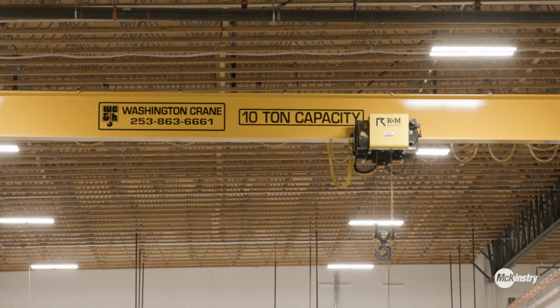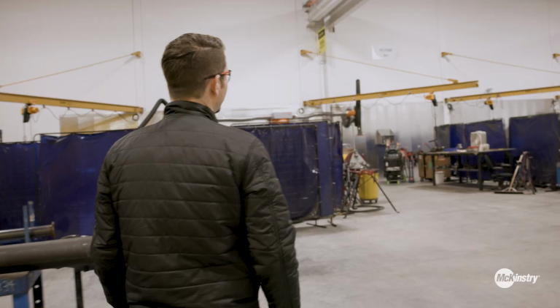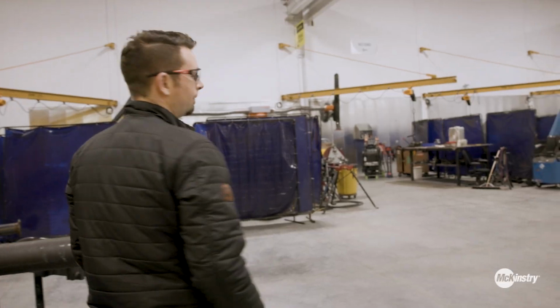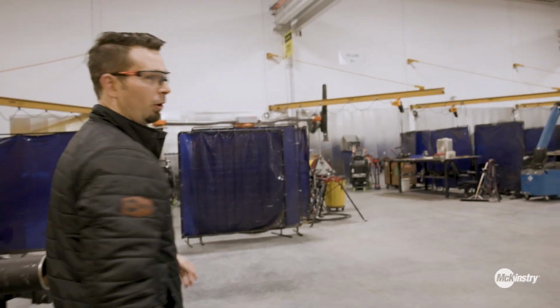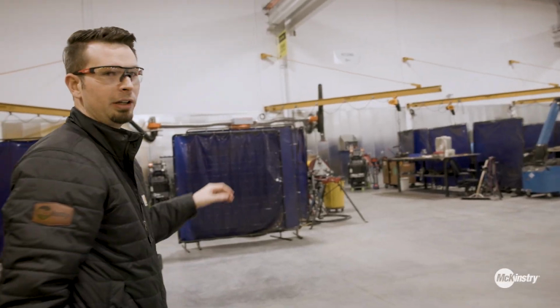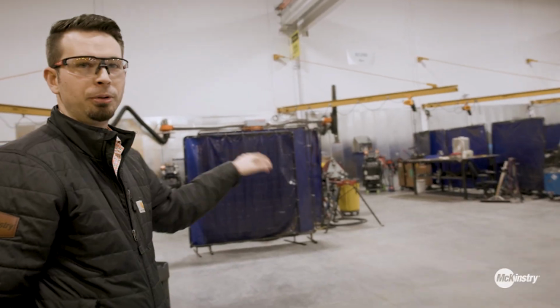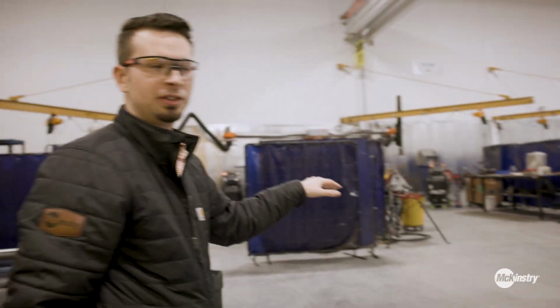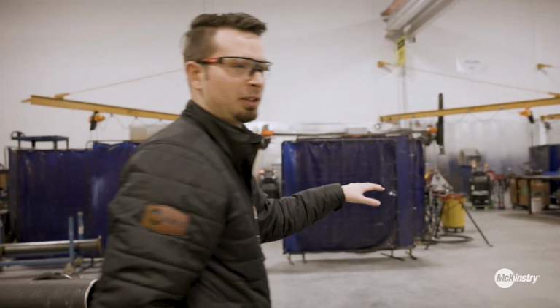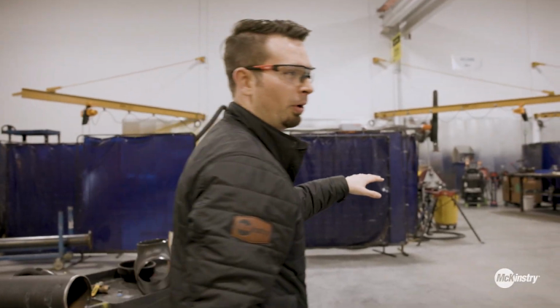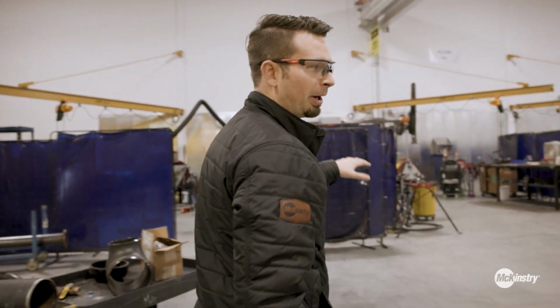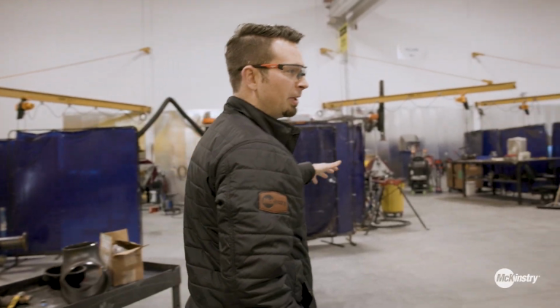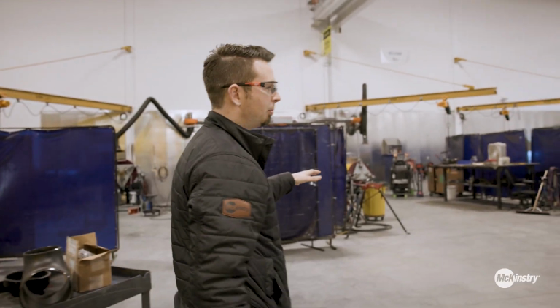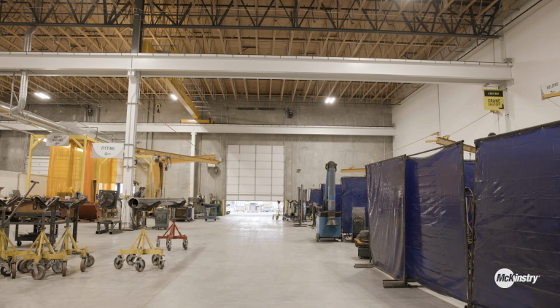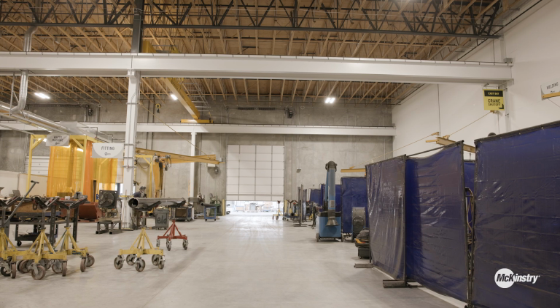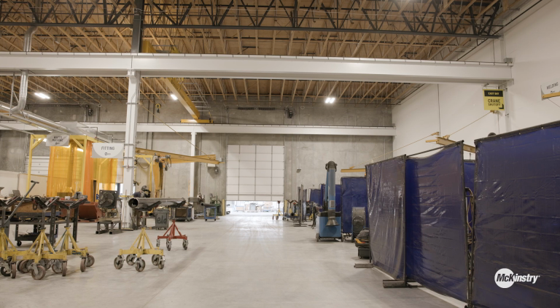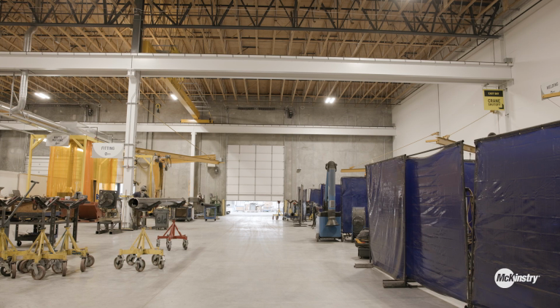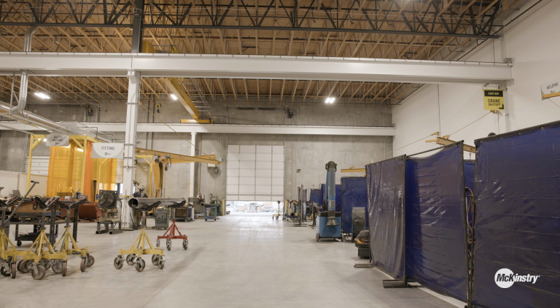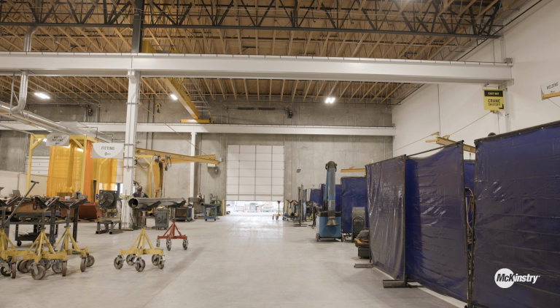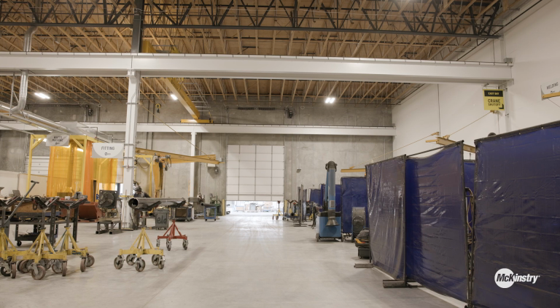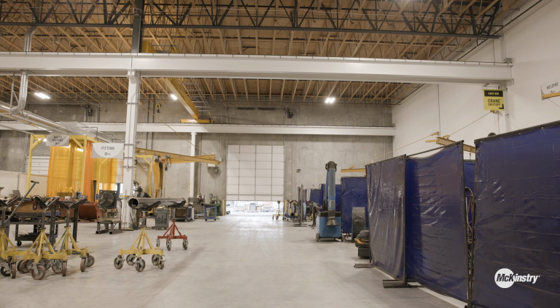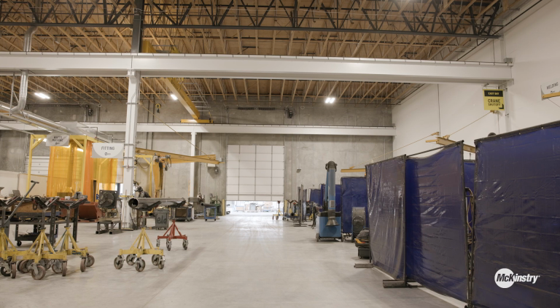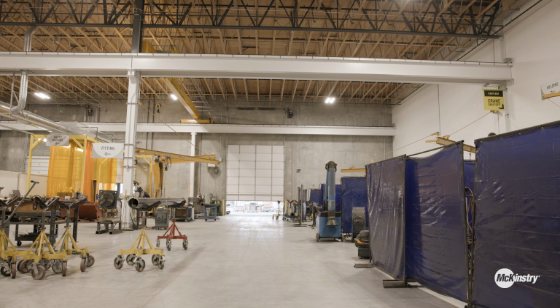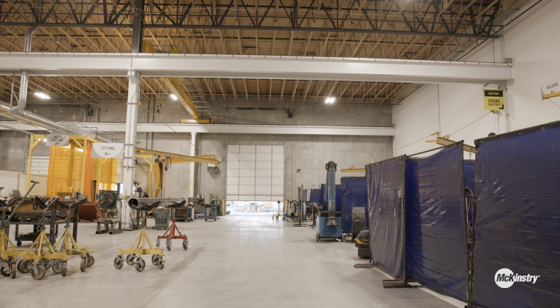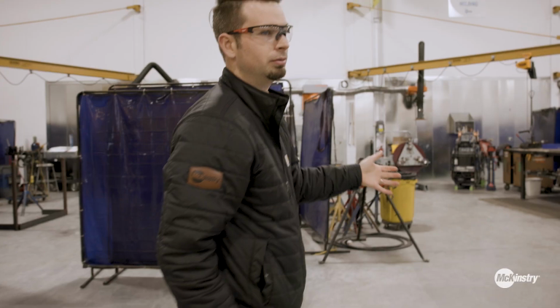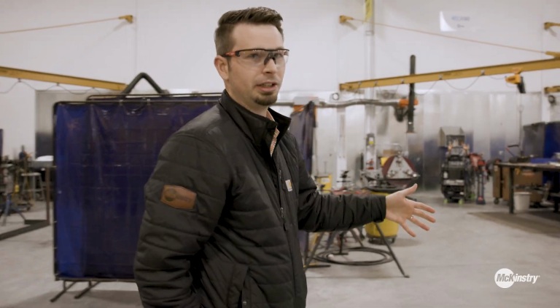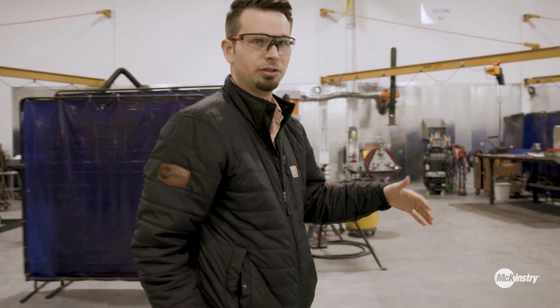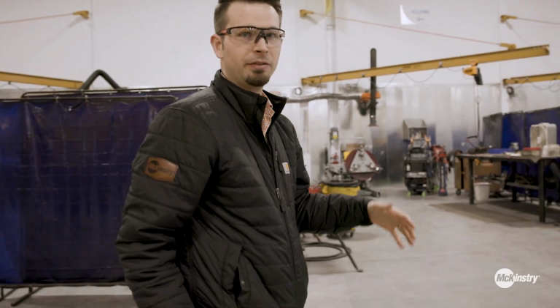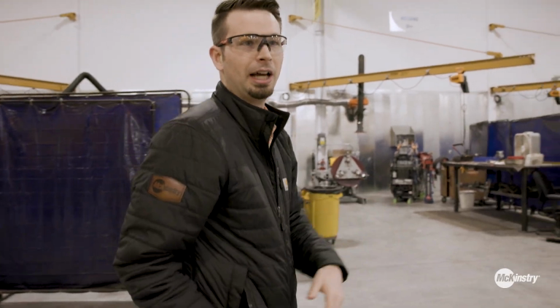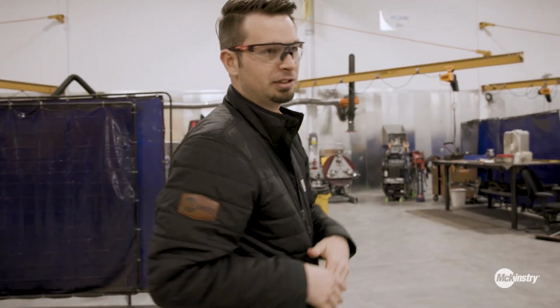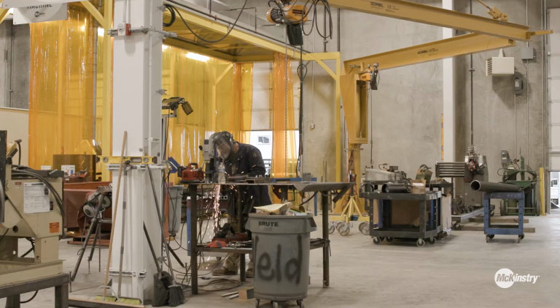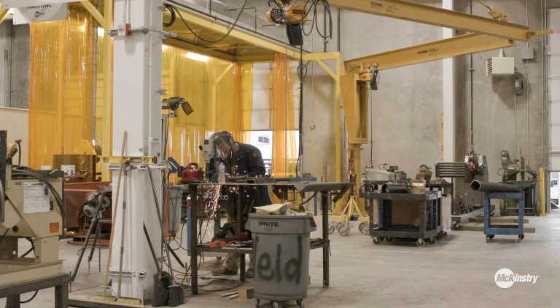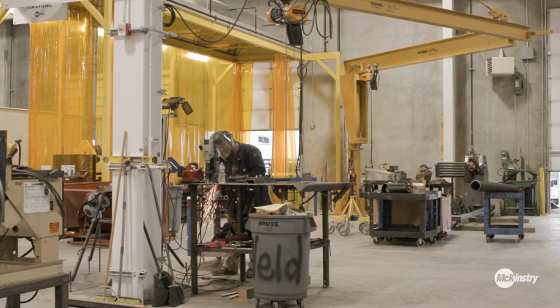We have four welding booths that support piping operations. We have the ability to flex up to six or seven as demand needs.